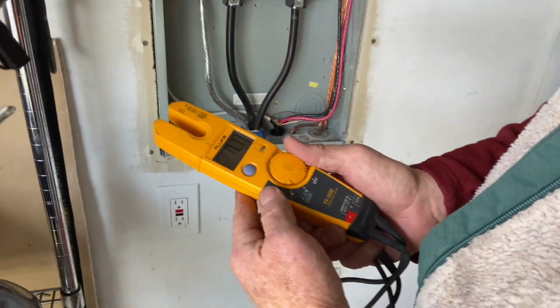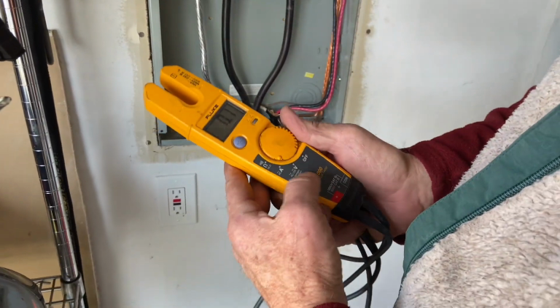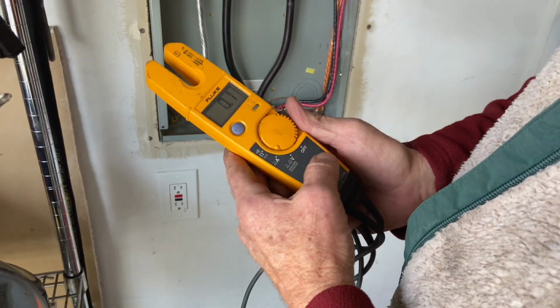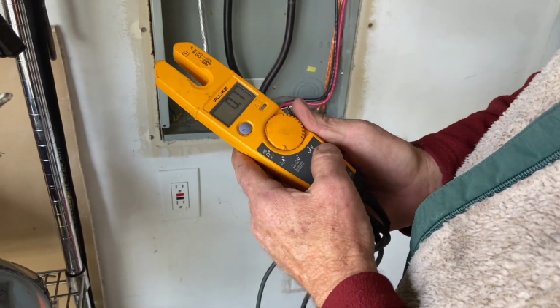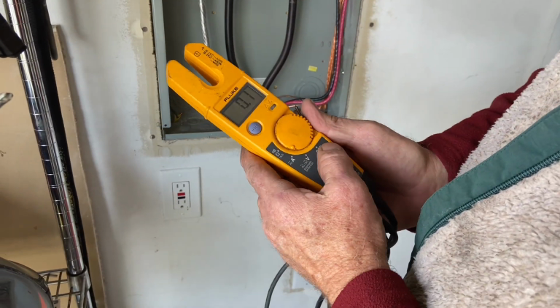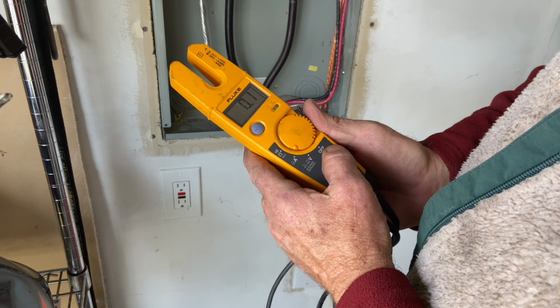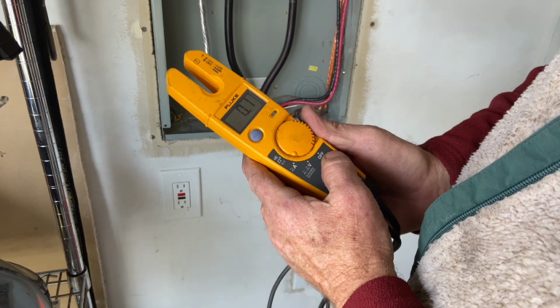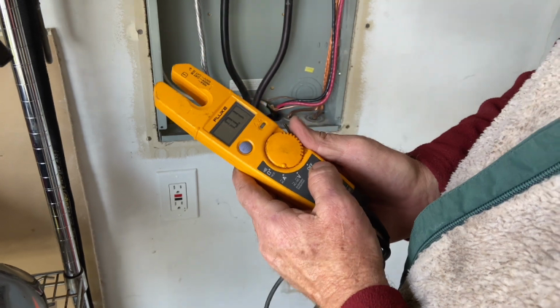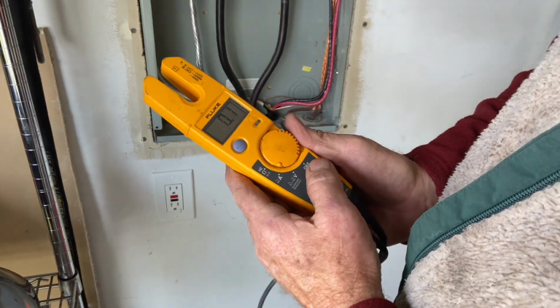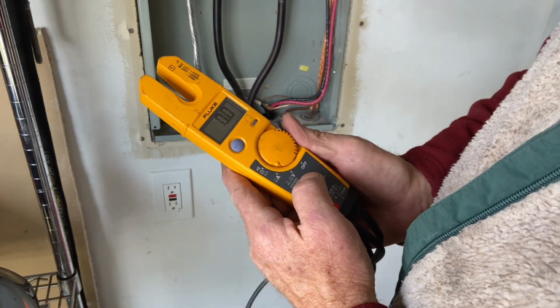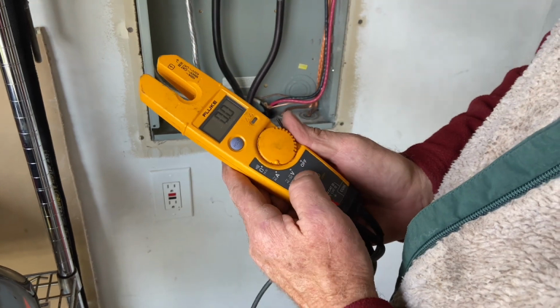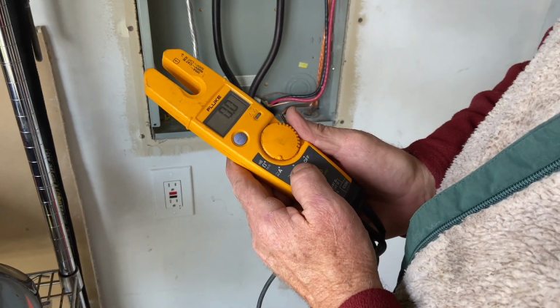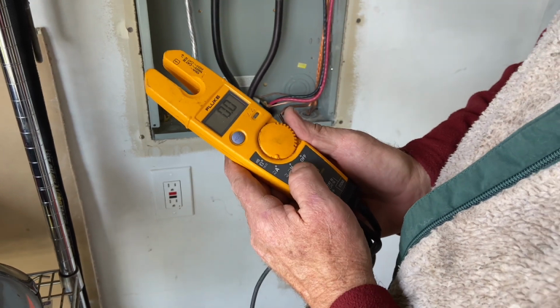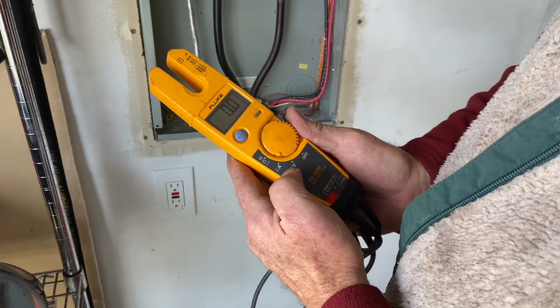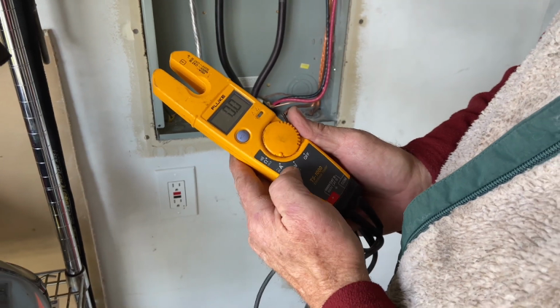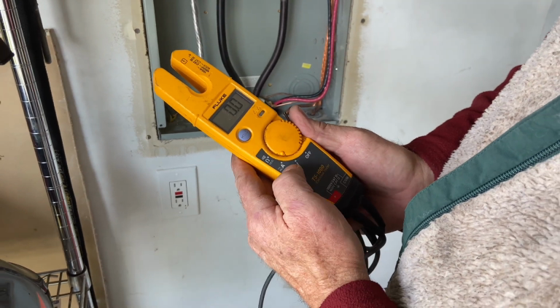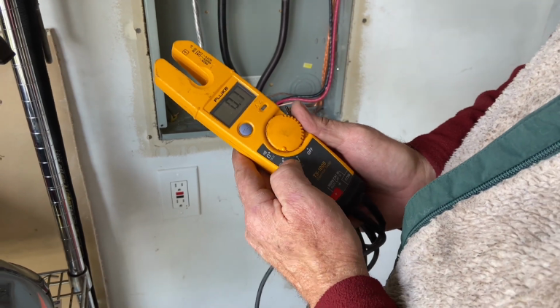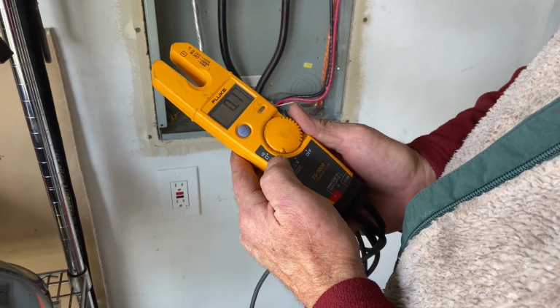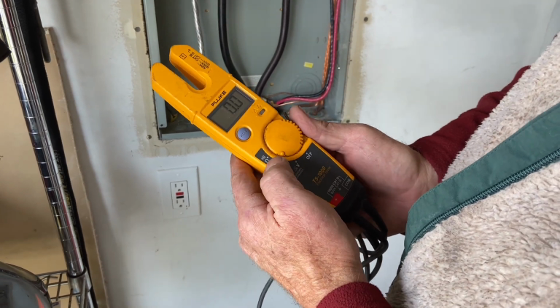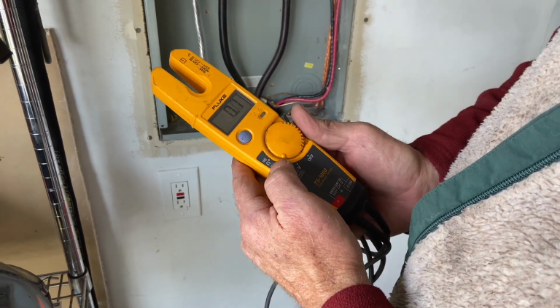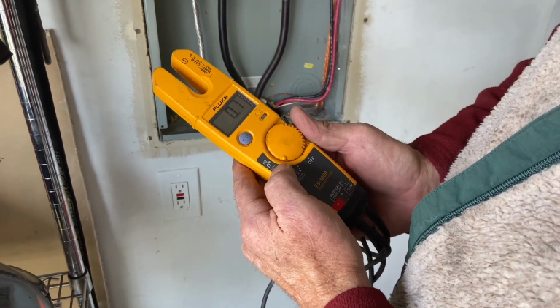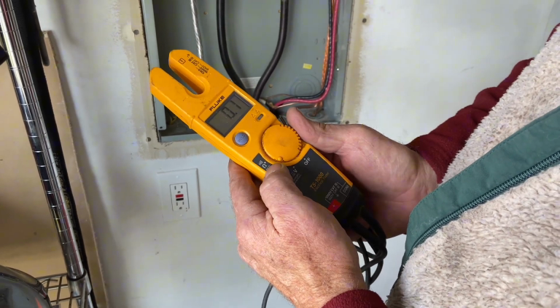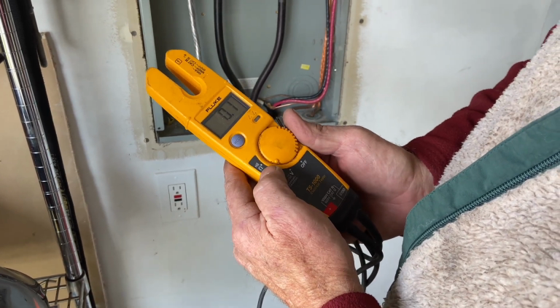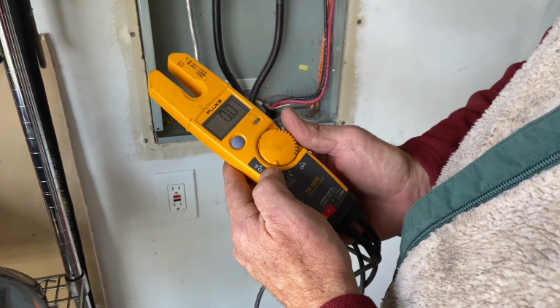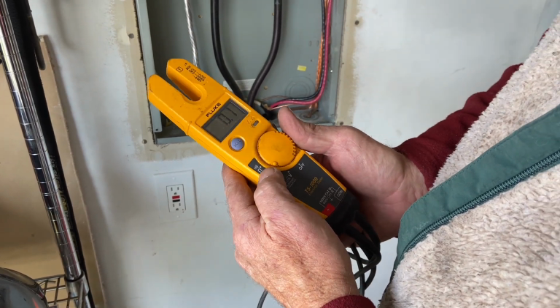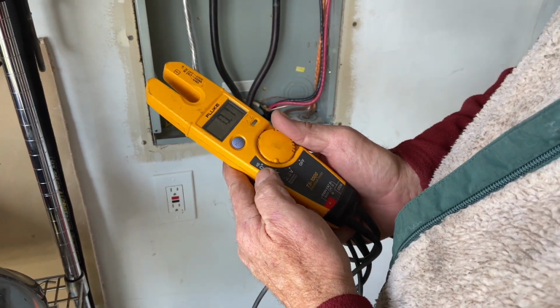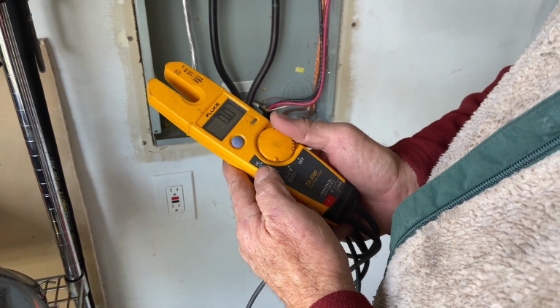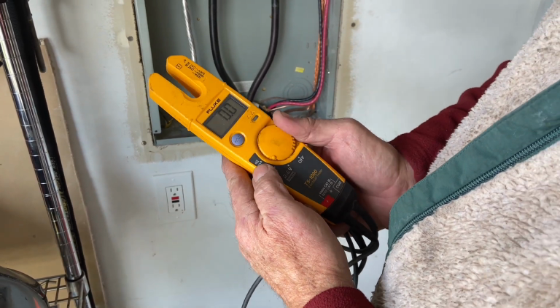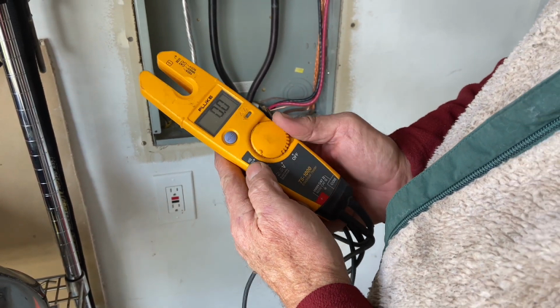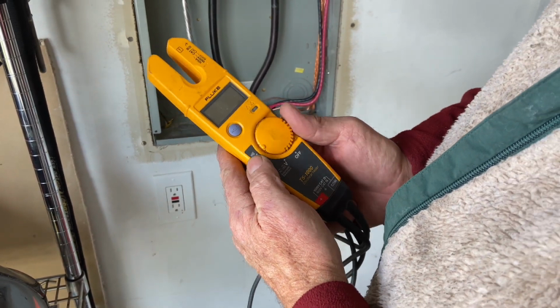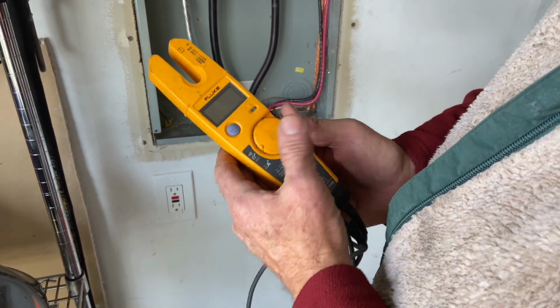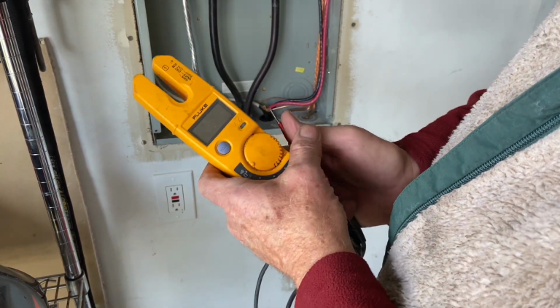The positions on the knob are: off, voltage, amperage, and then measuring continuity.